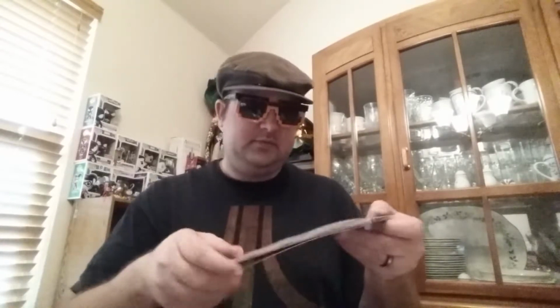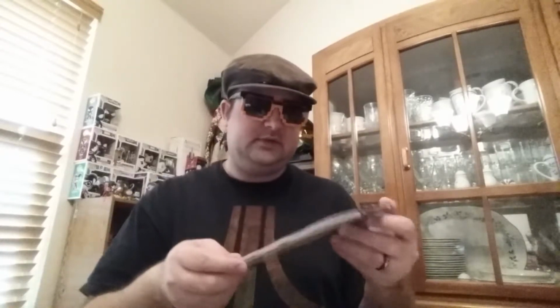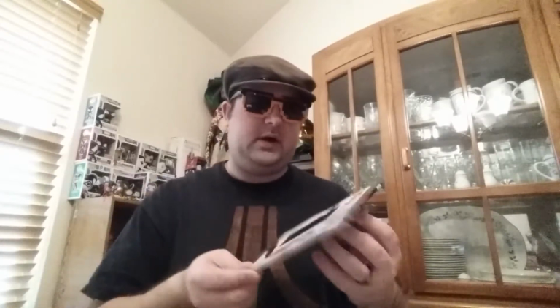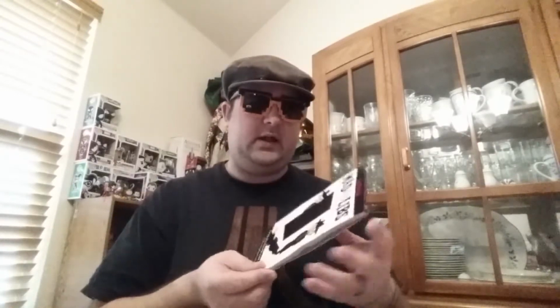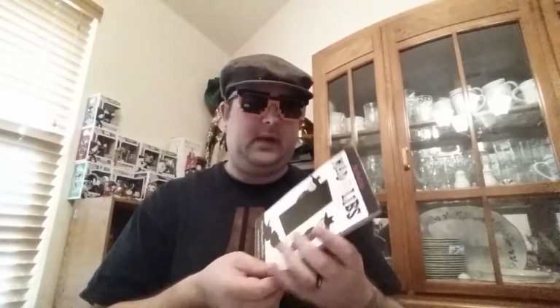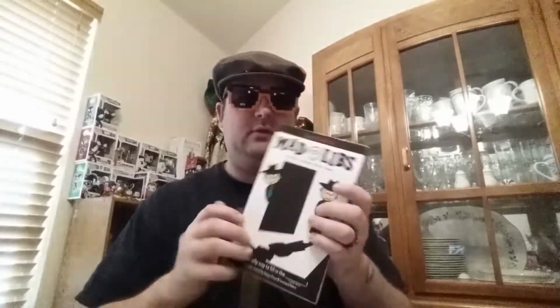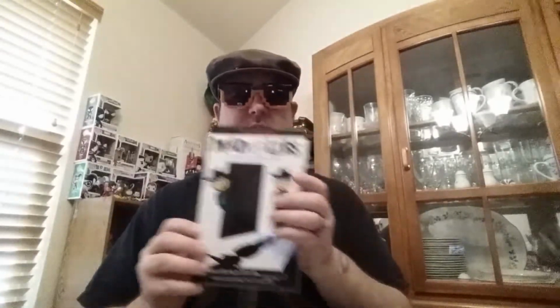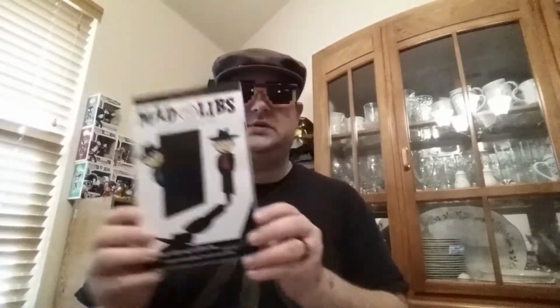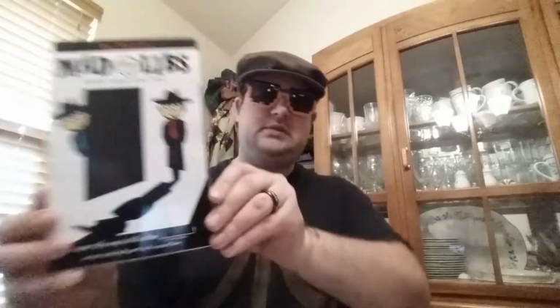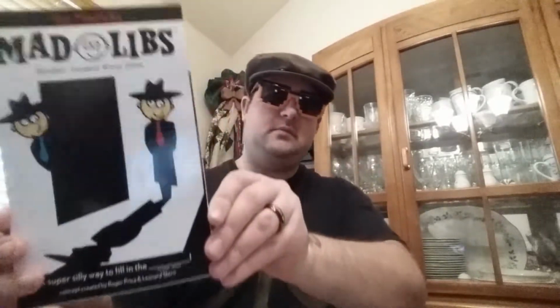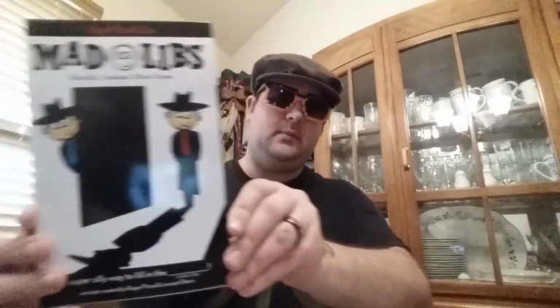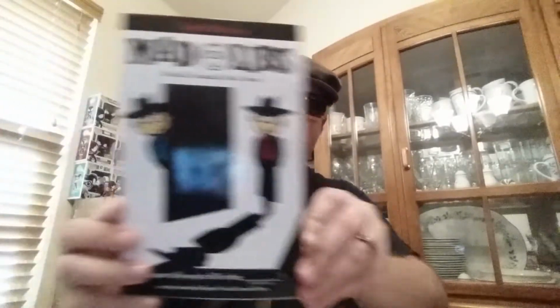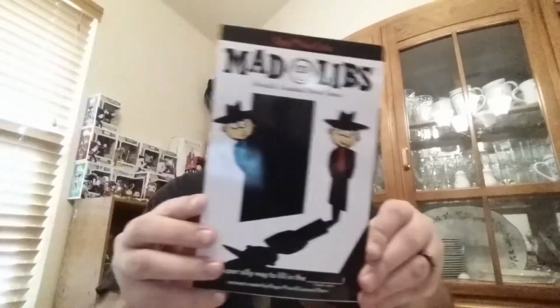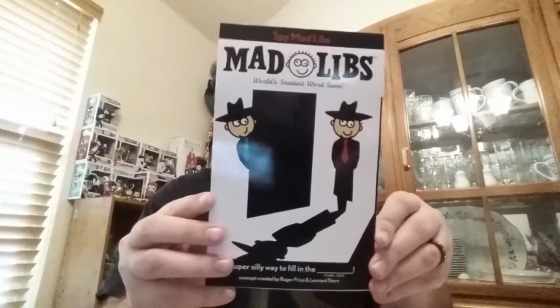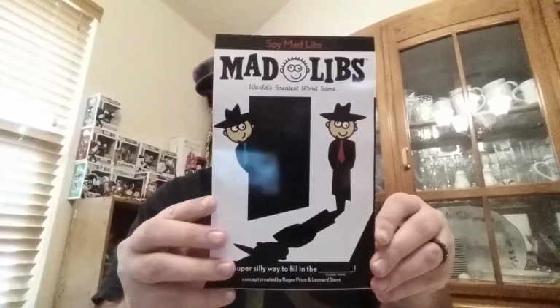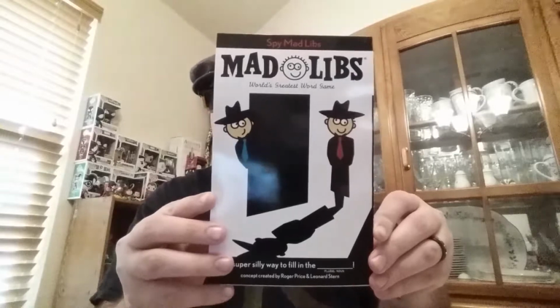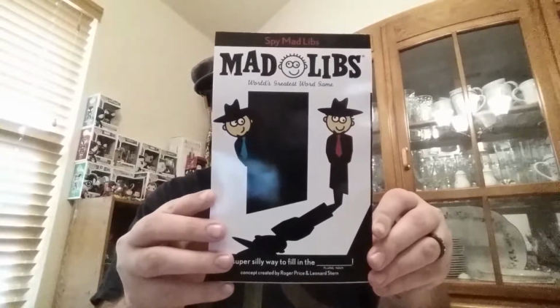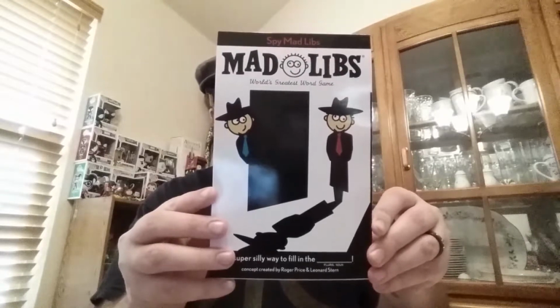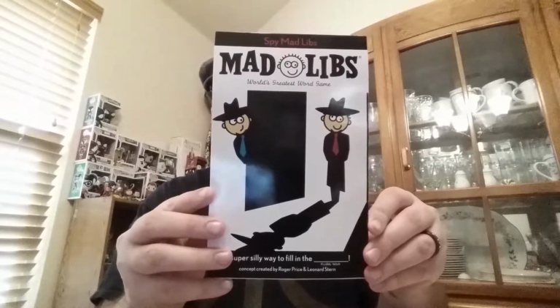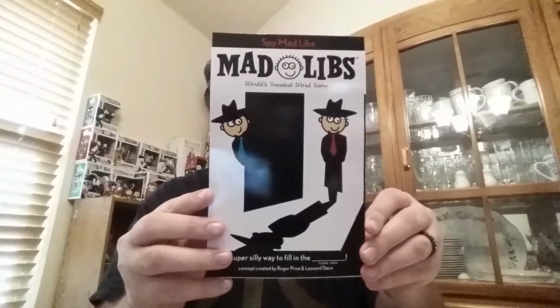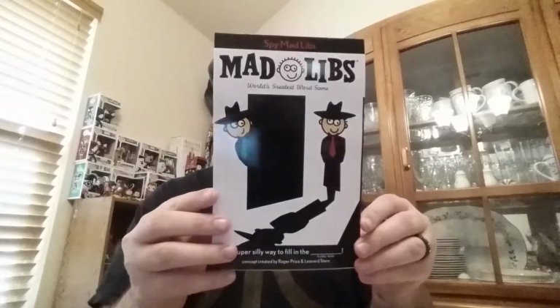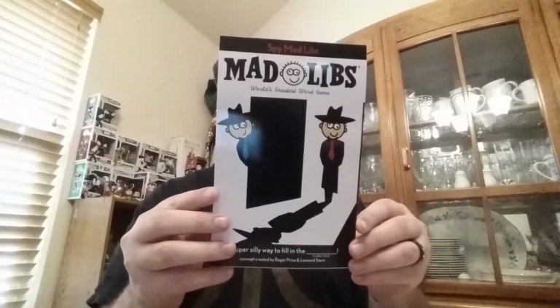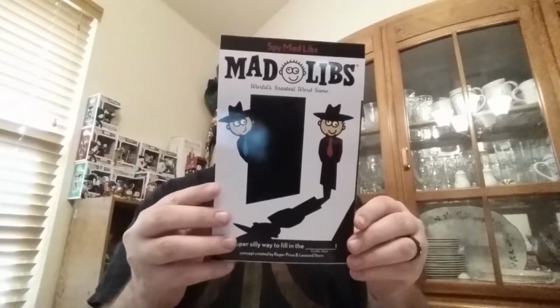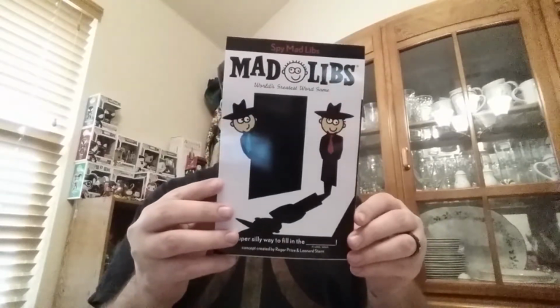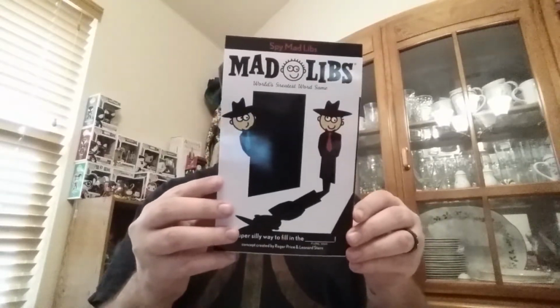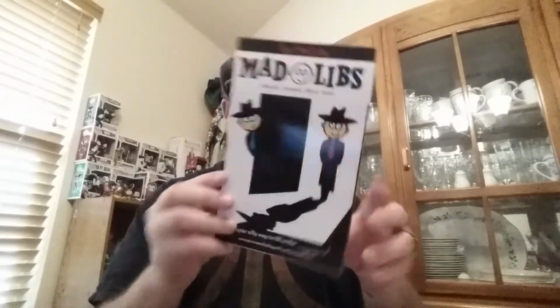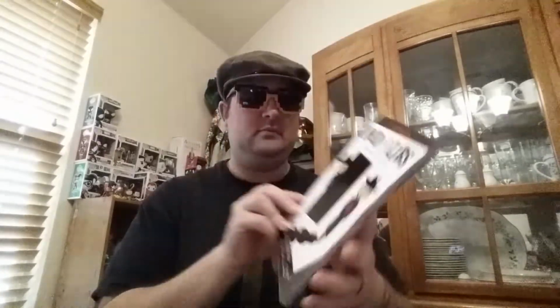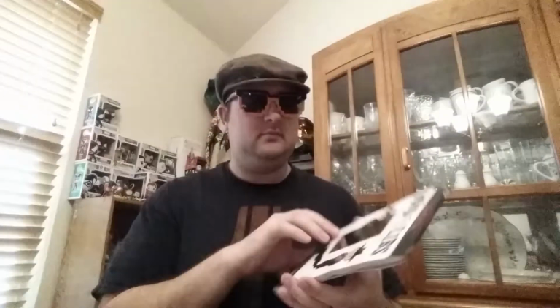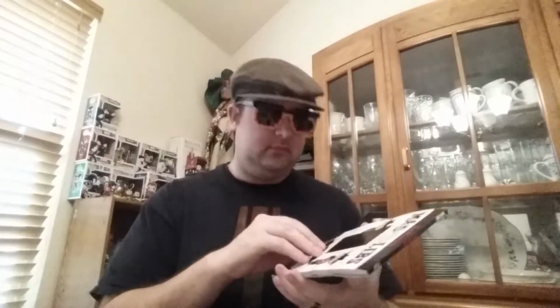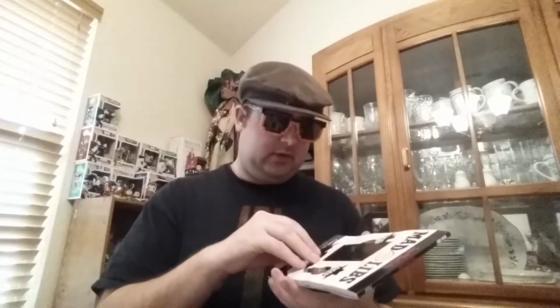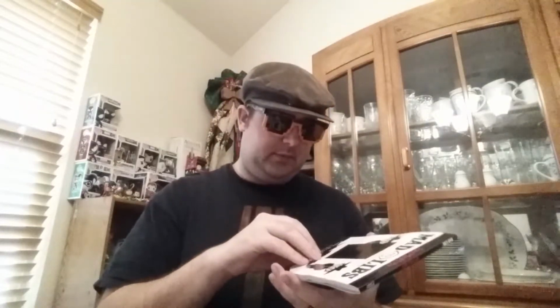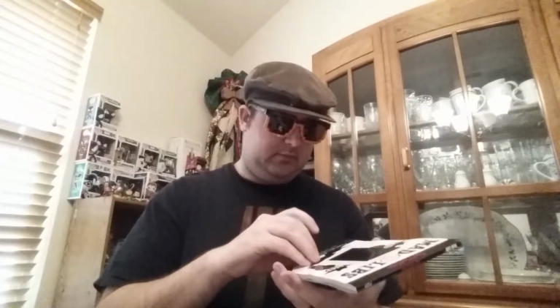Spy Mad Libs! I remember Mad Libs — I was really young when these came out.